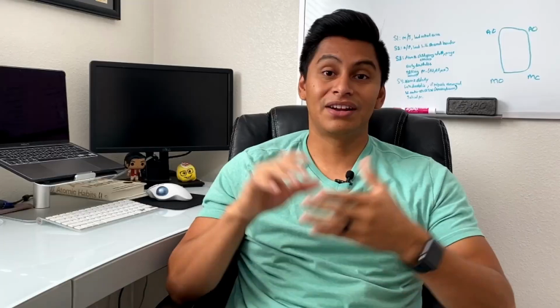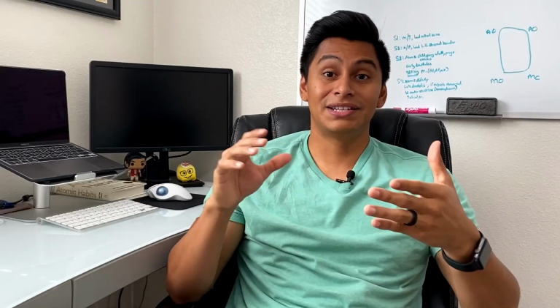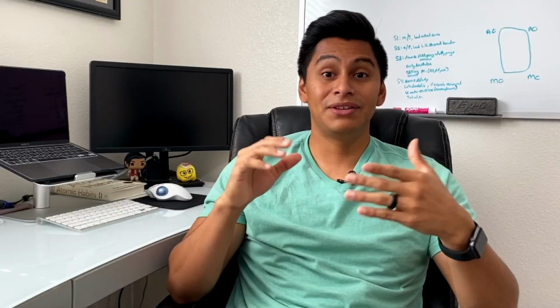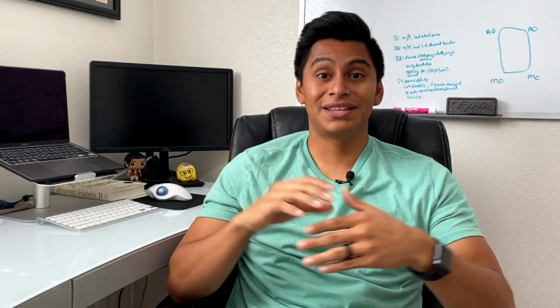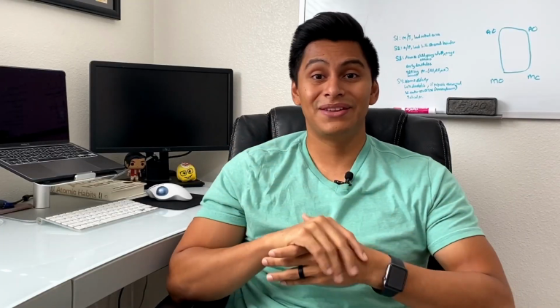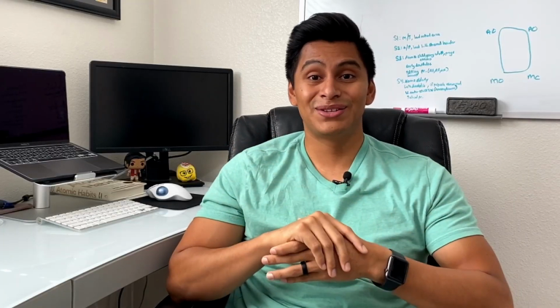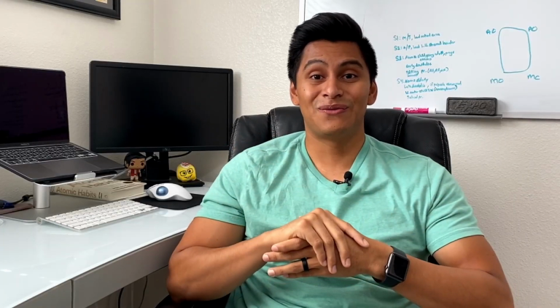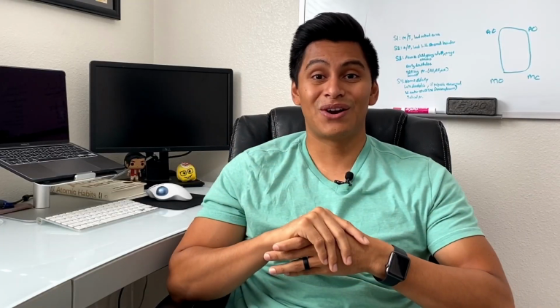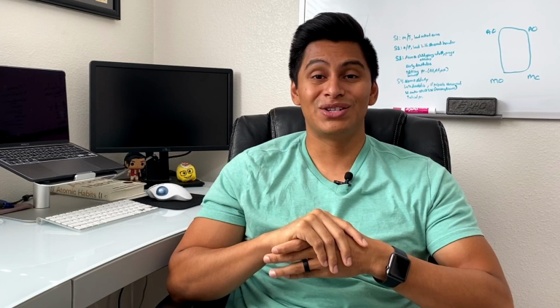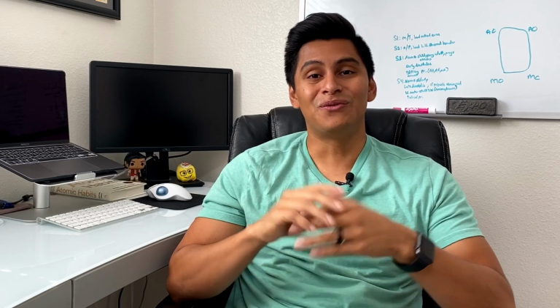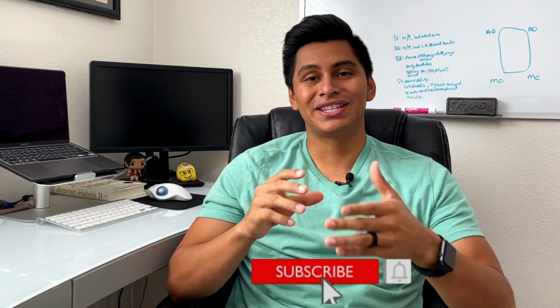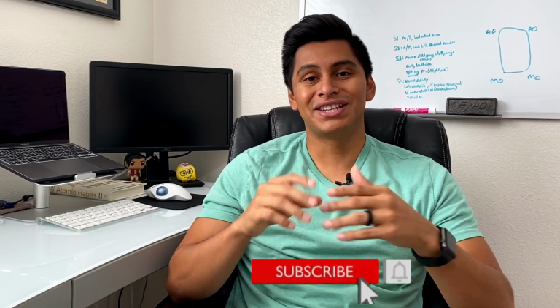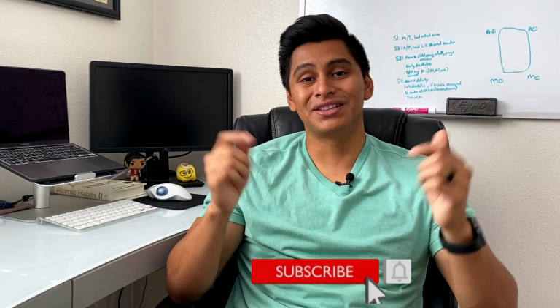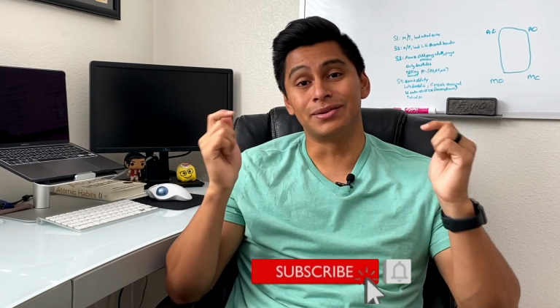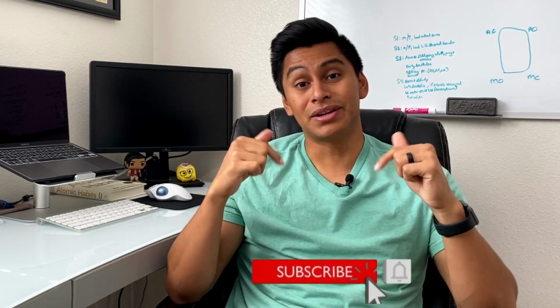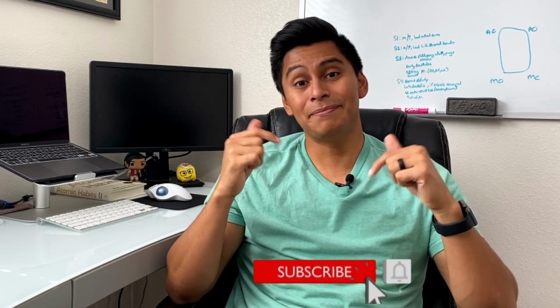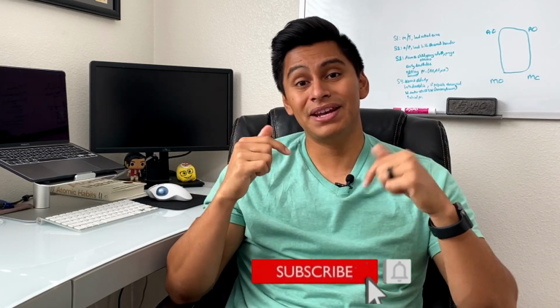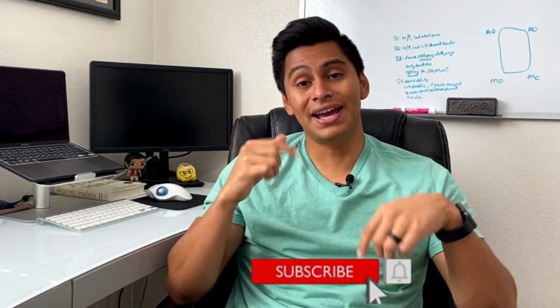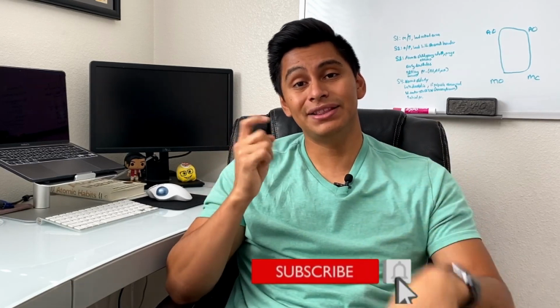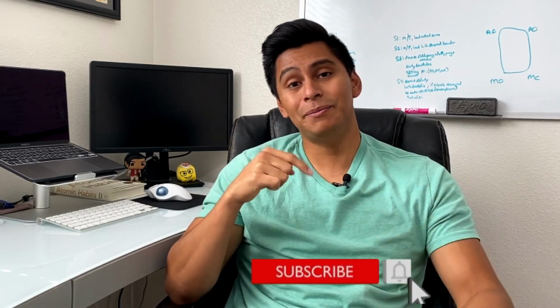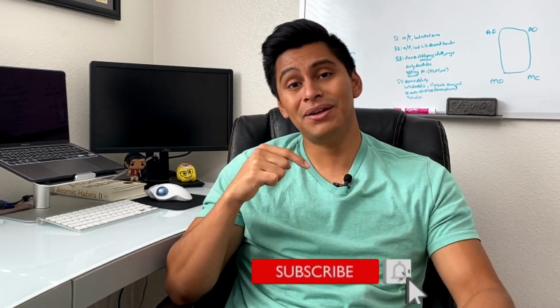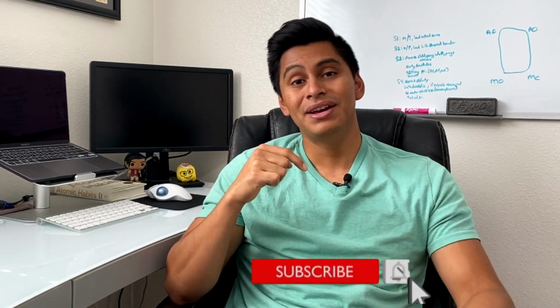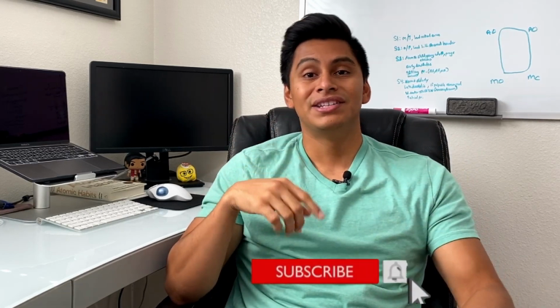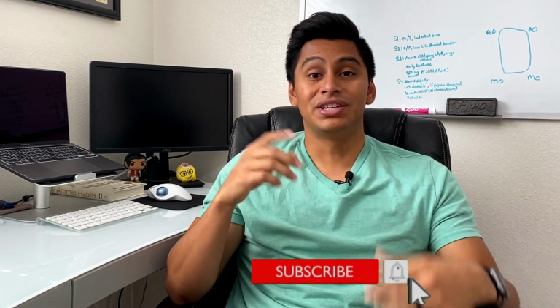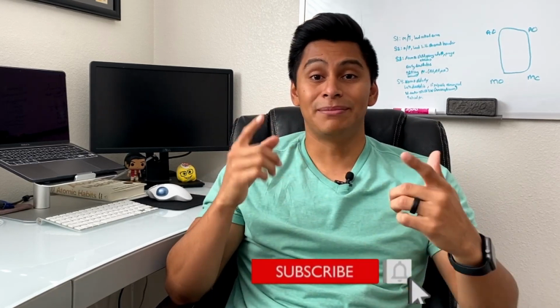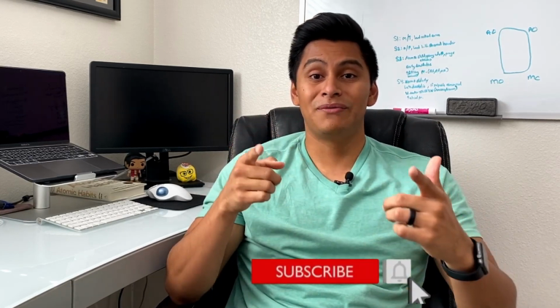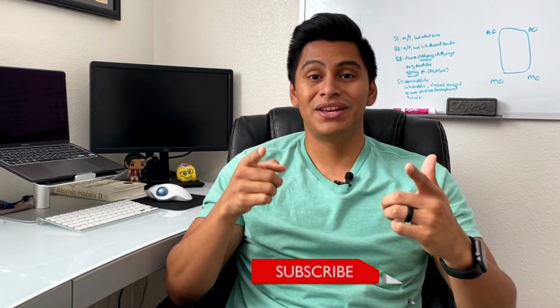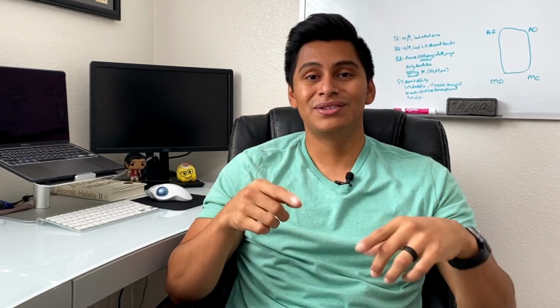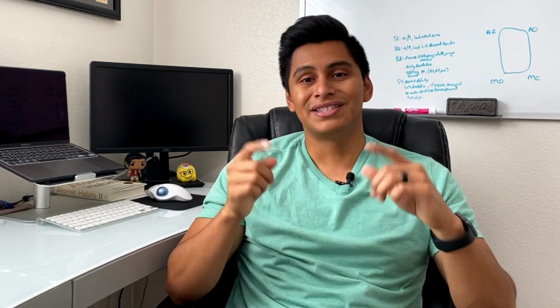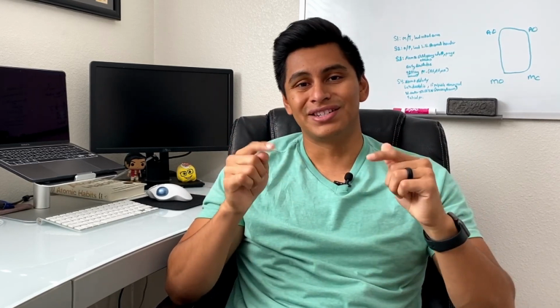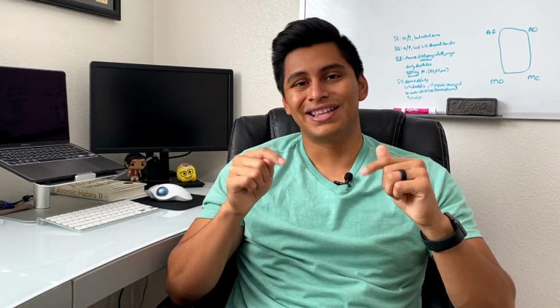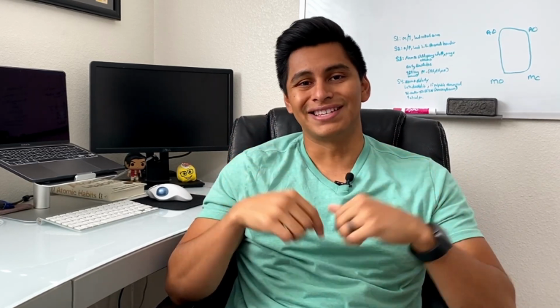If you've liked the video so far, don't forget to click the subscribe button and the little bell so you can get more videos just like this.